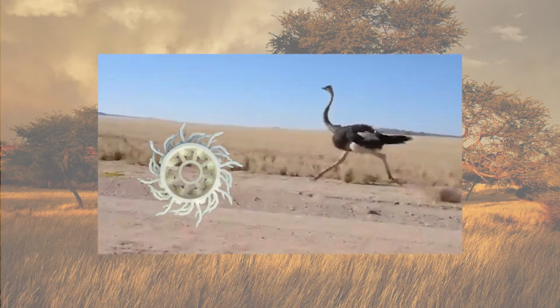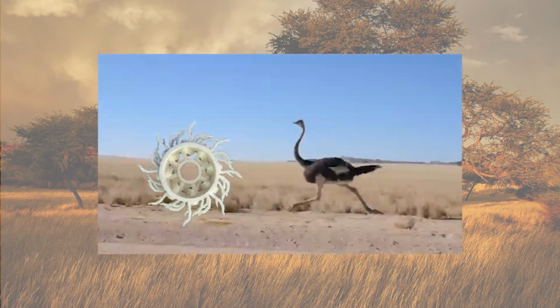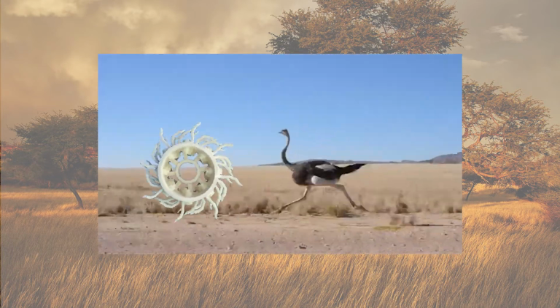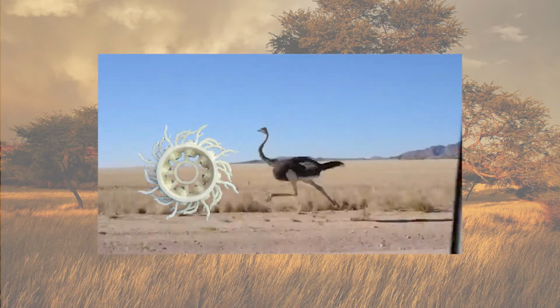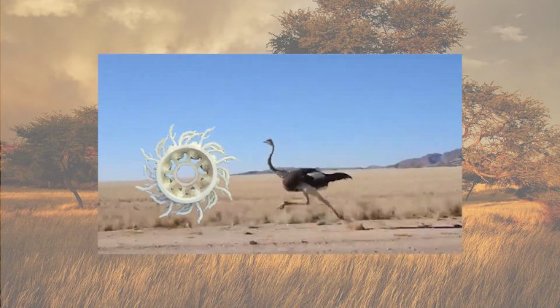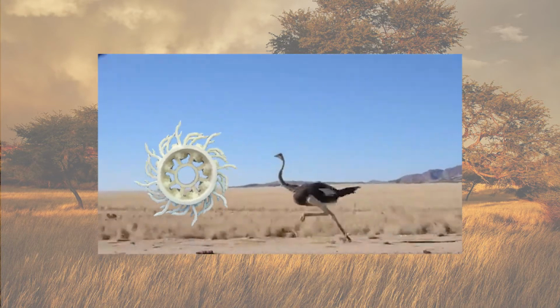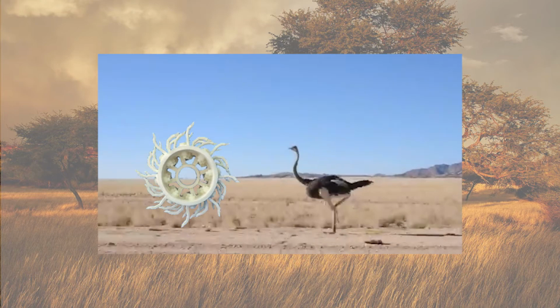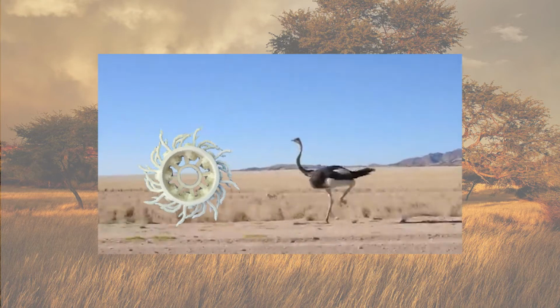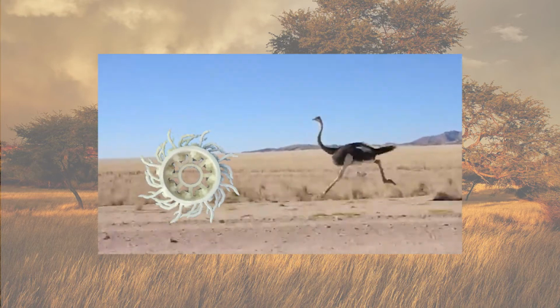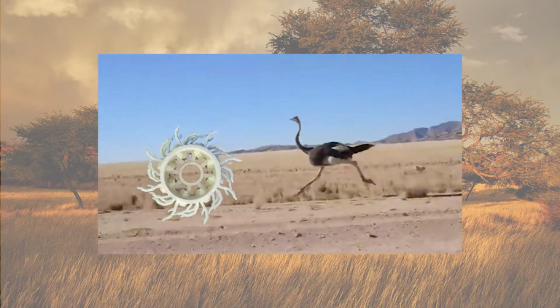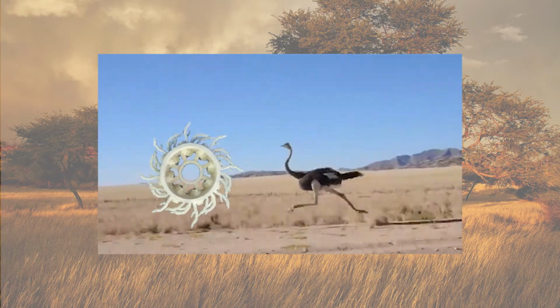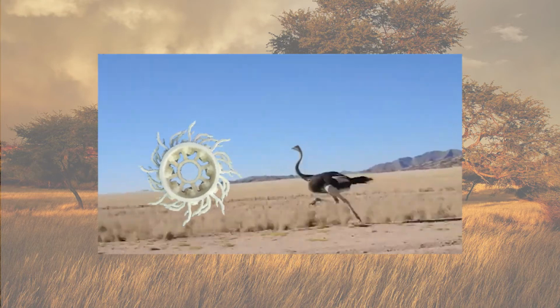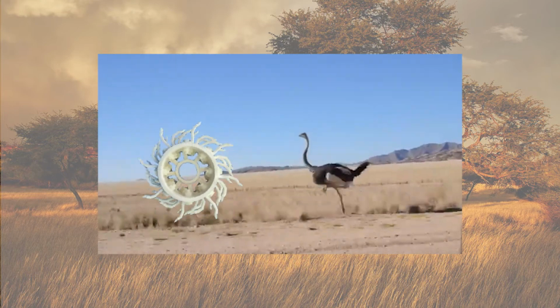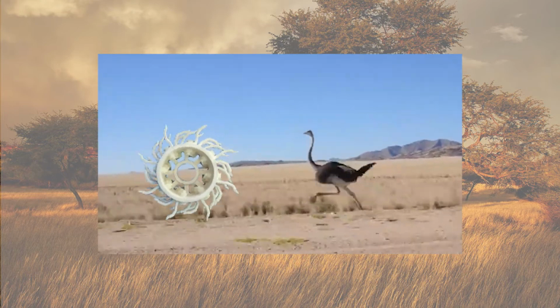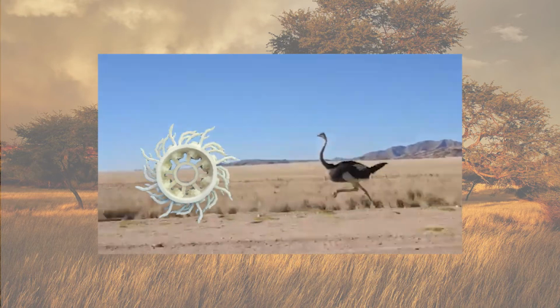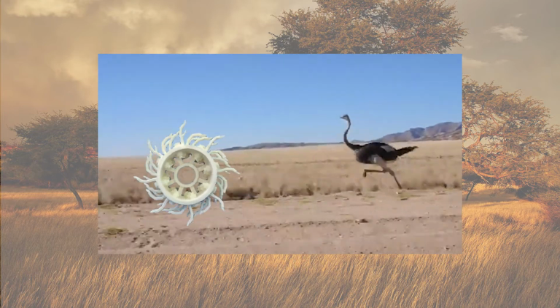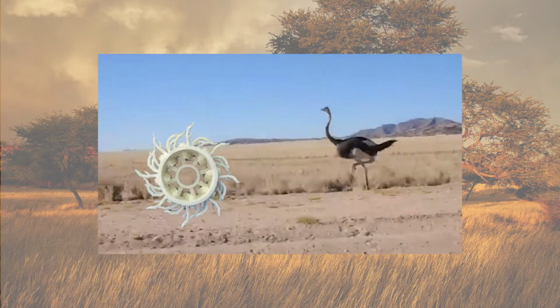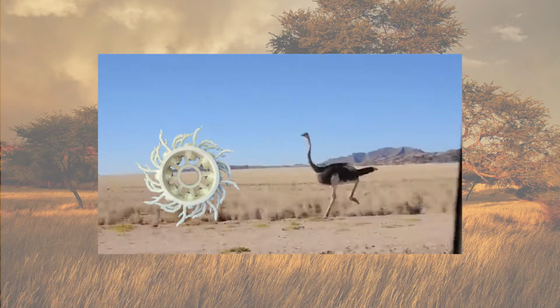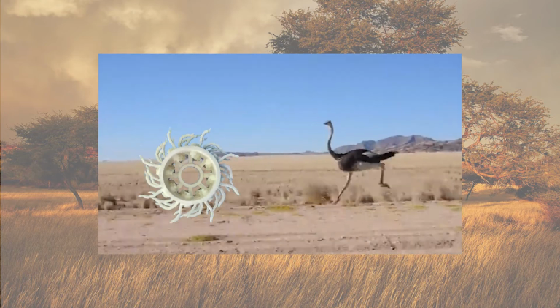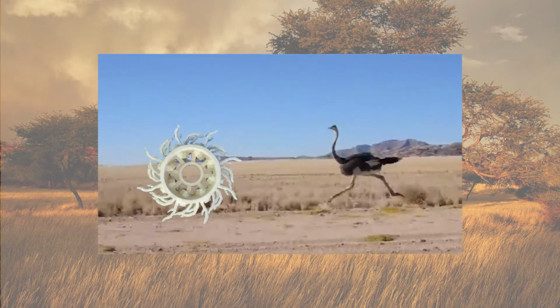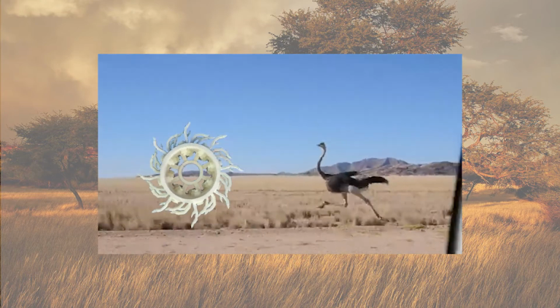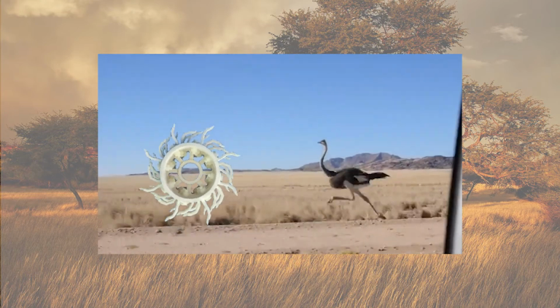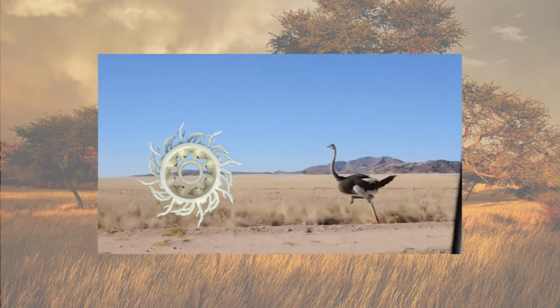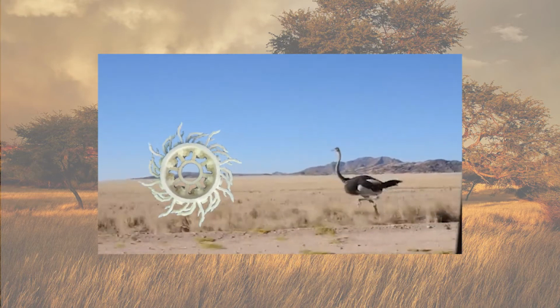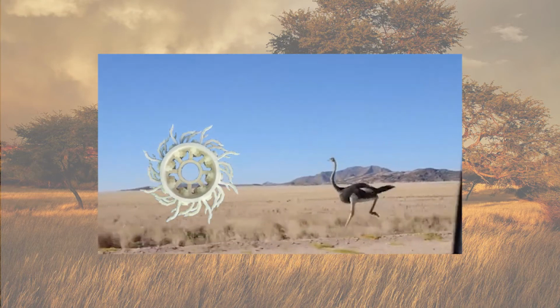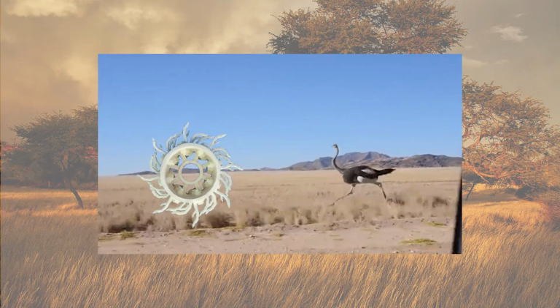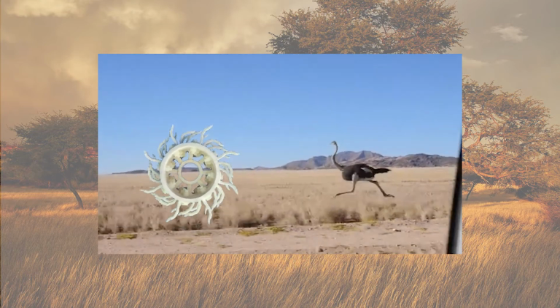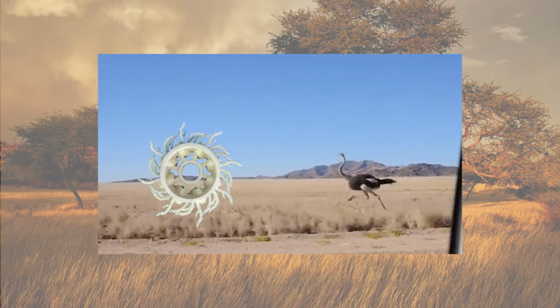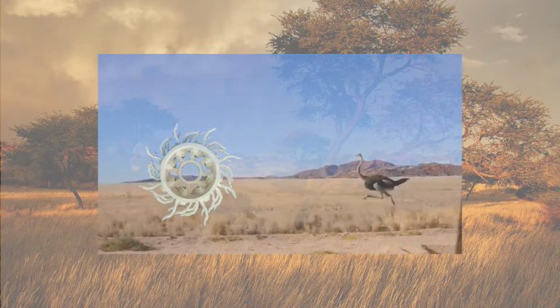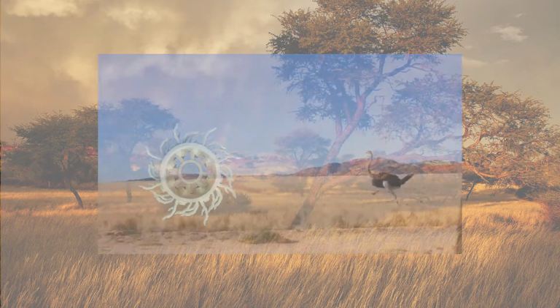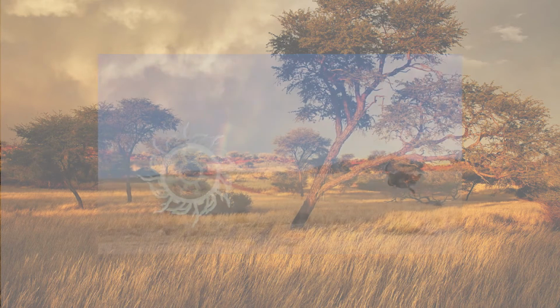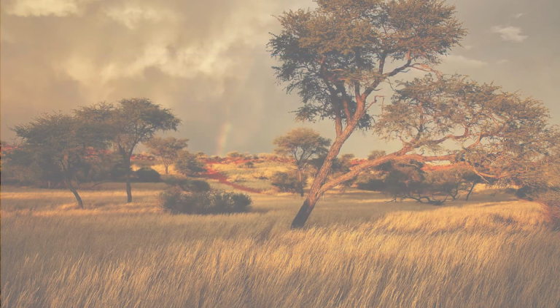Unfortunately, the design is not suitable for driving backwards, as the wheels would just dig into the ground and get stuck.